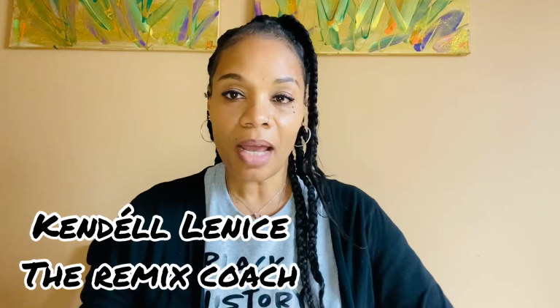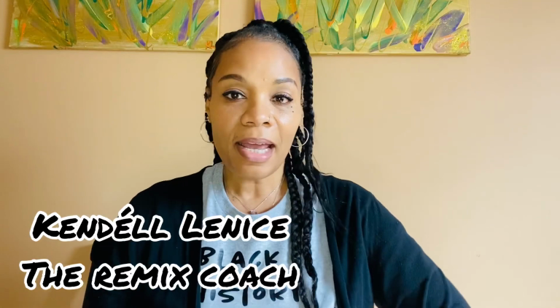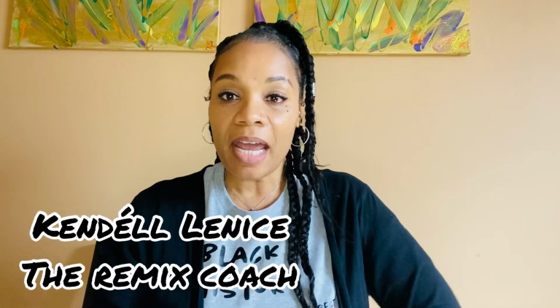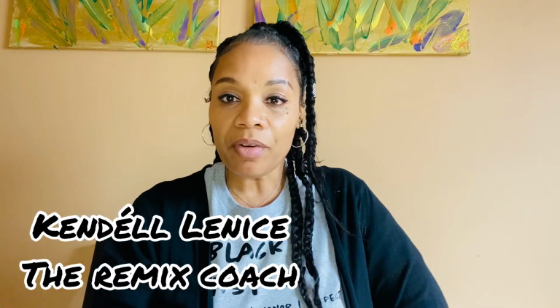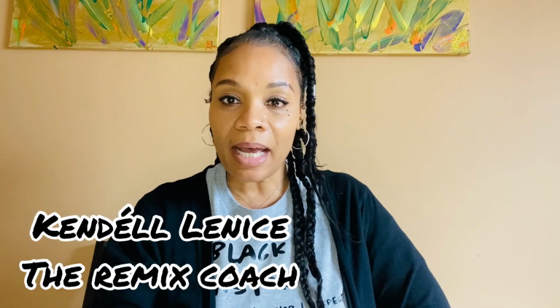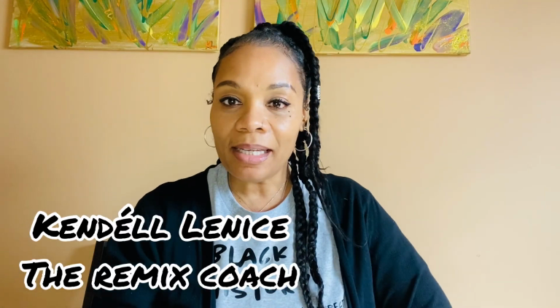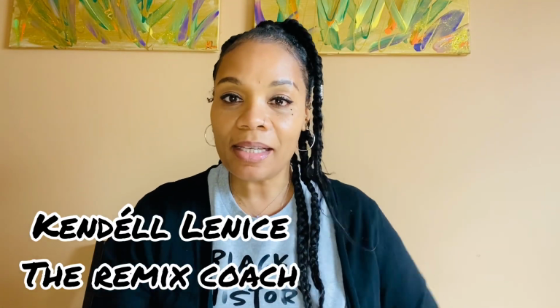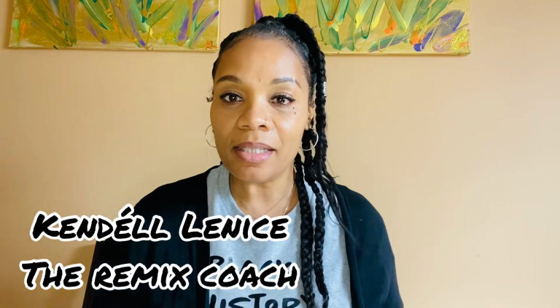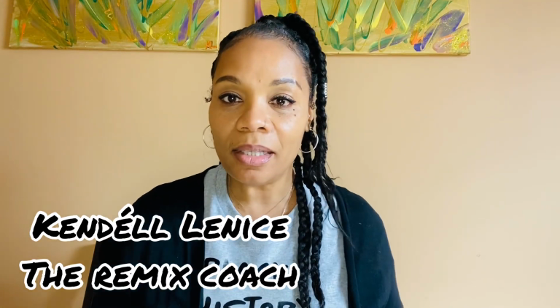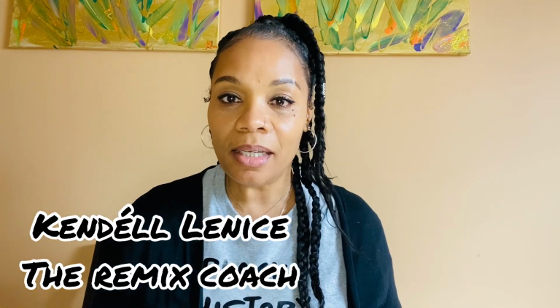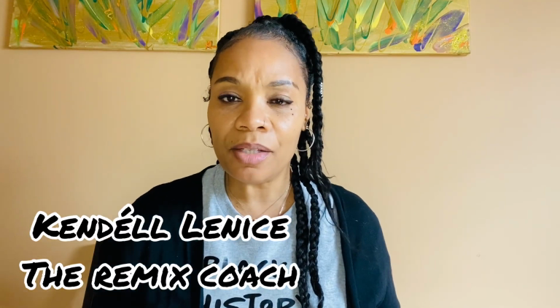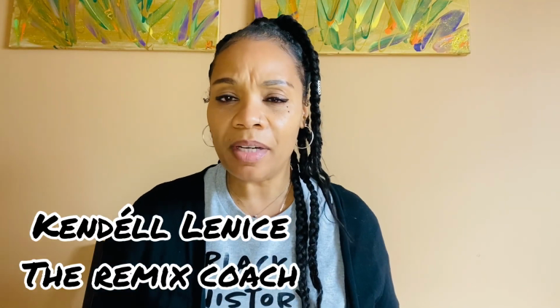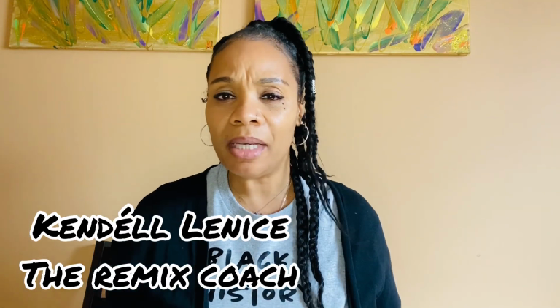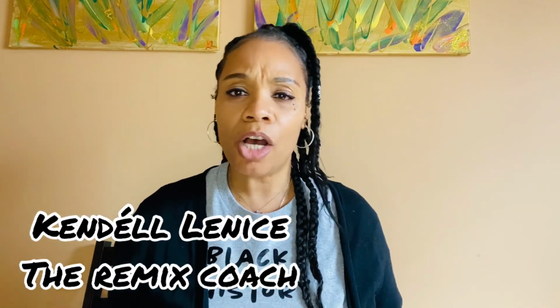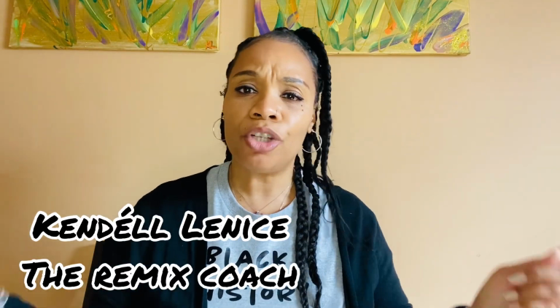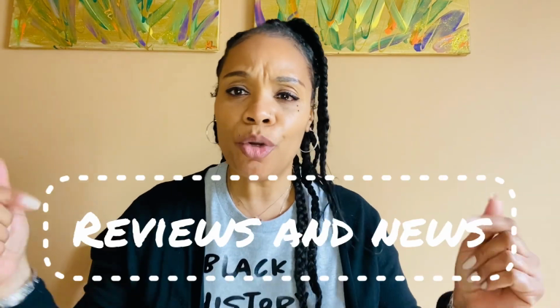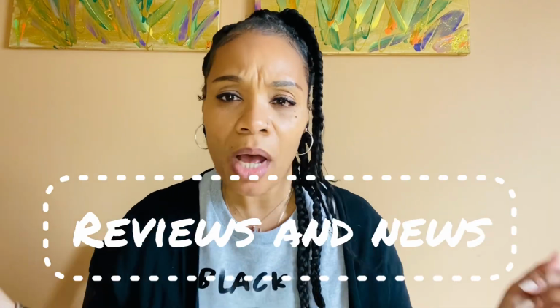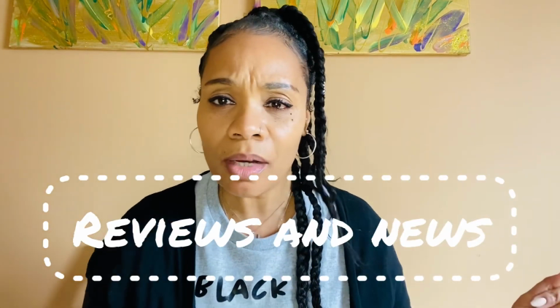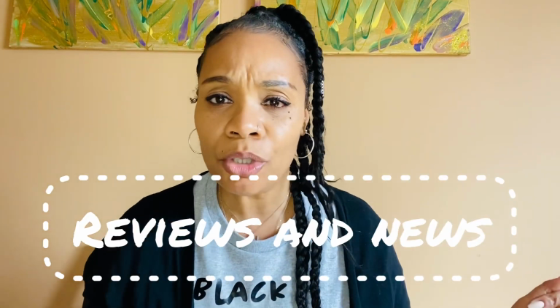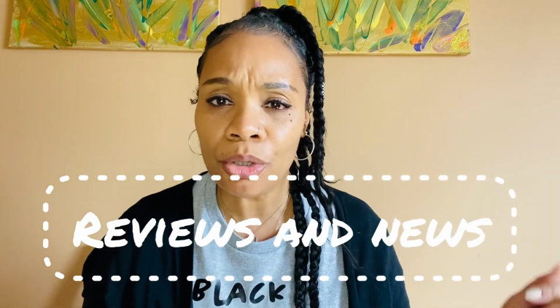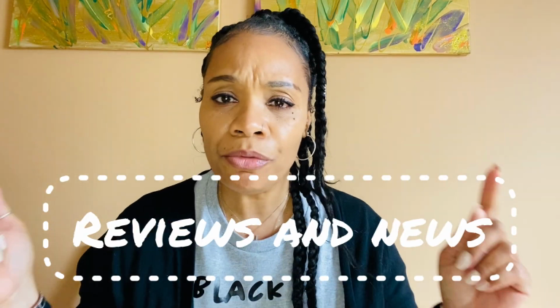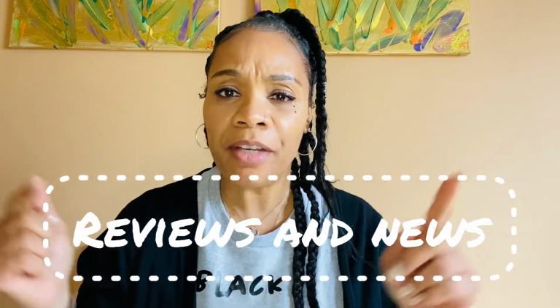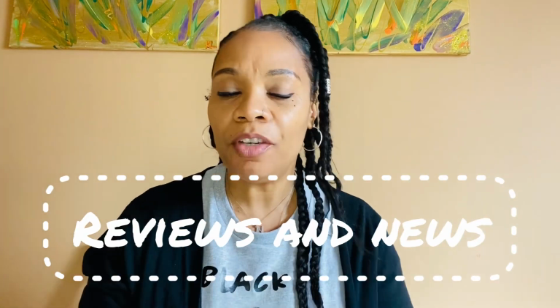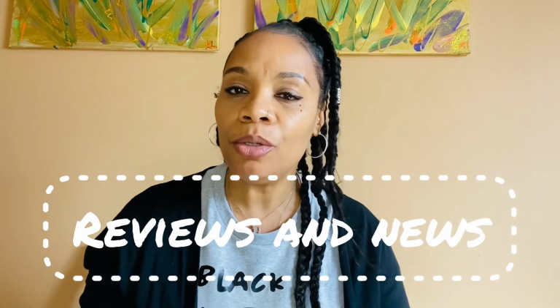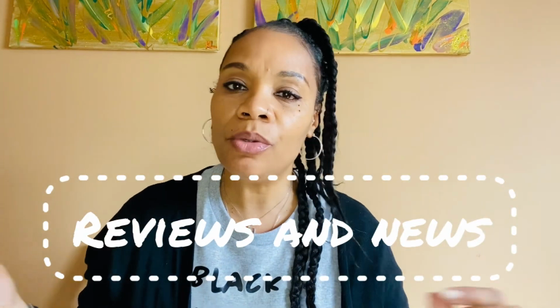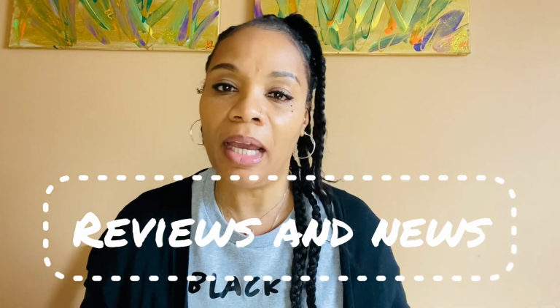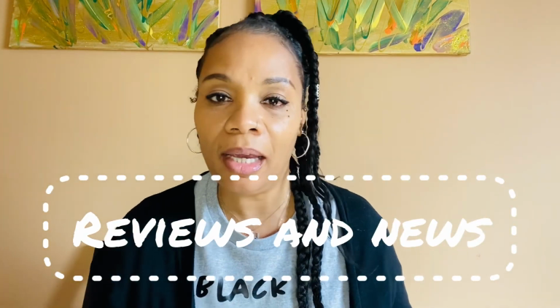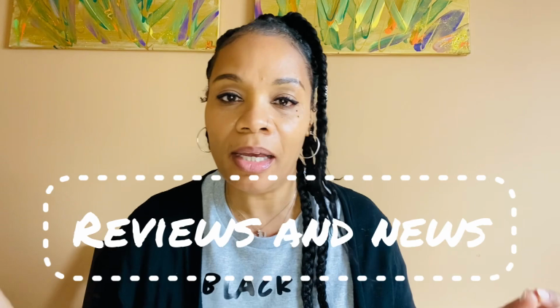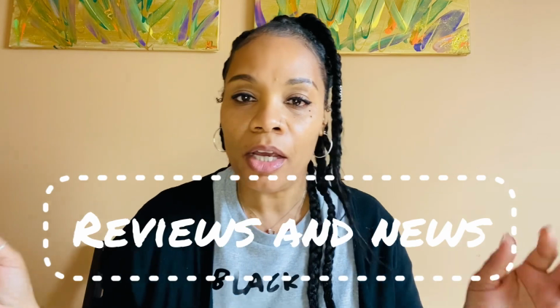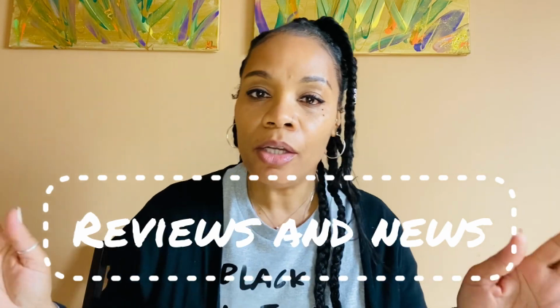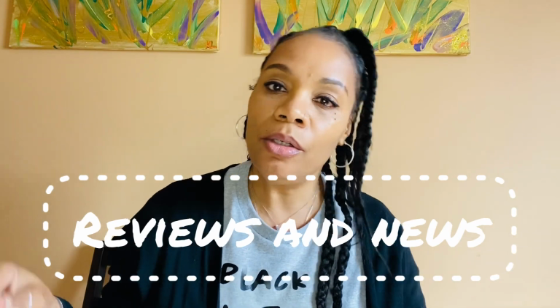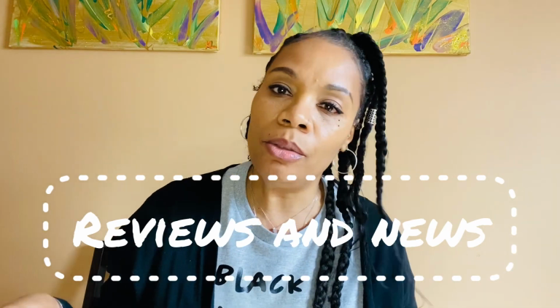Hey everybody, it's Candela Neese, The Remix Coach, and welcome to Reviews and News.